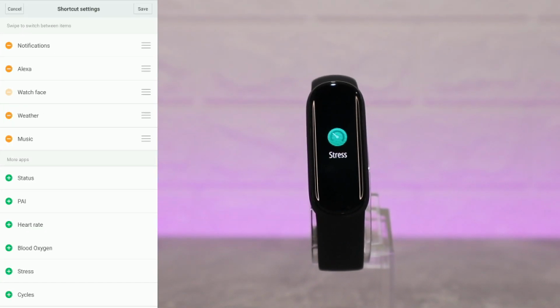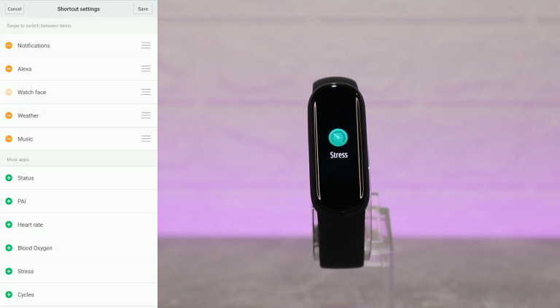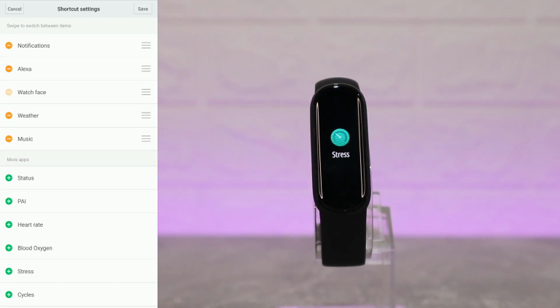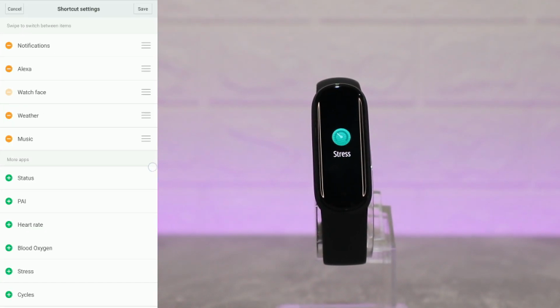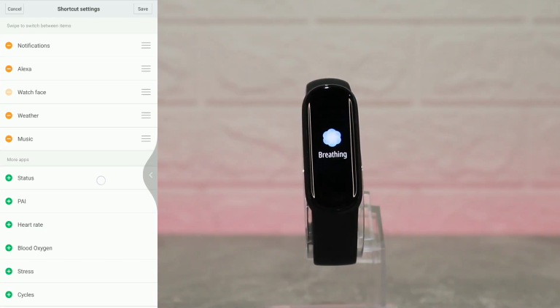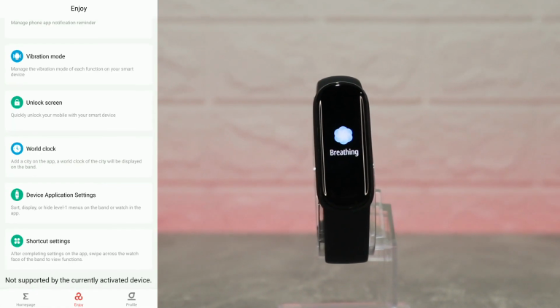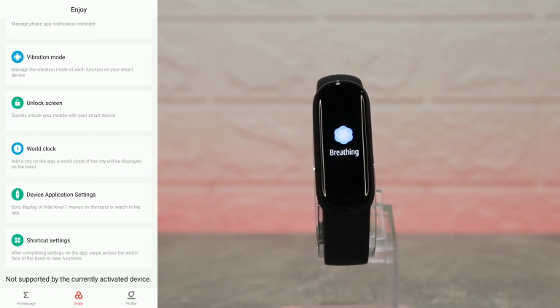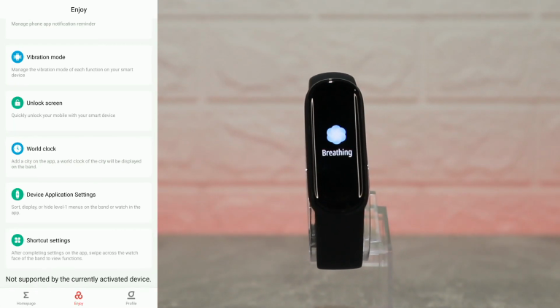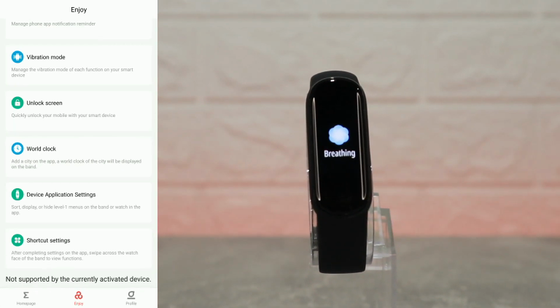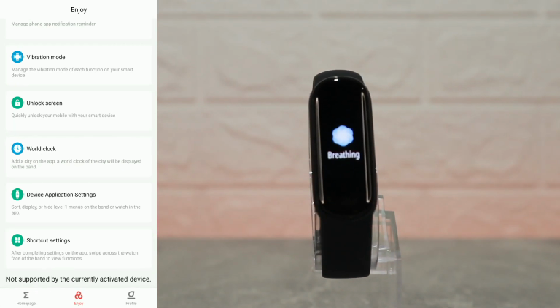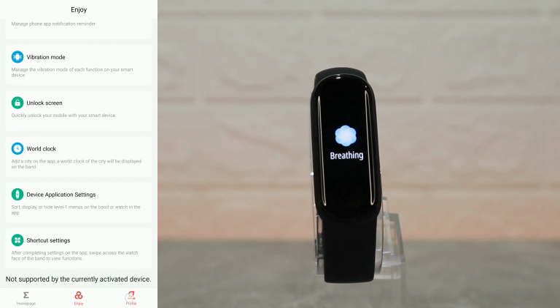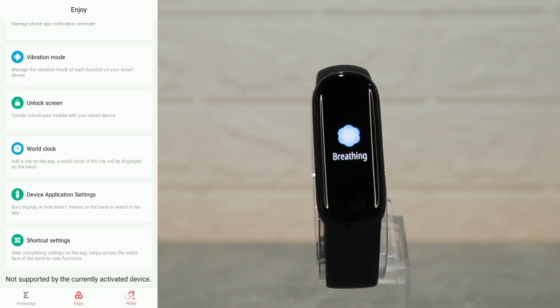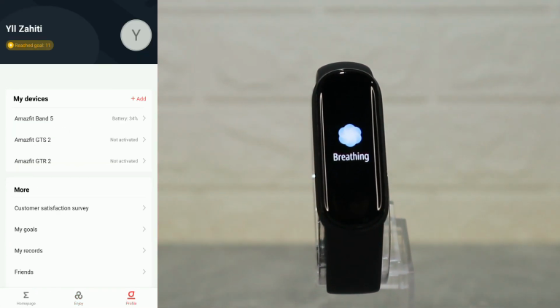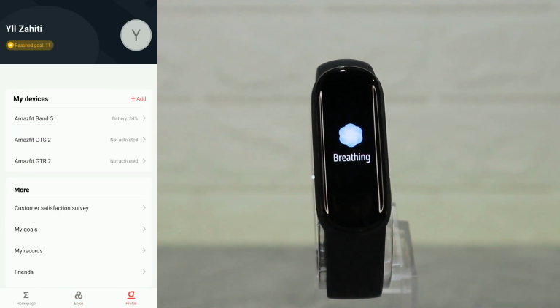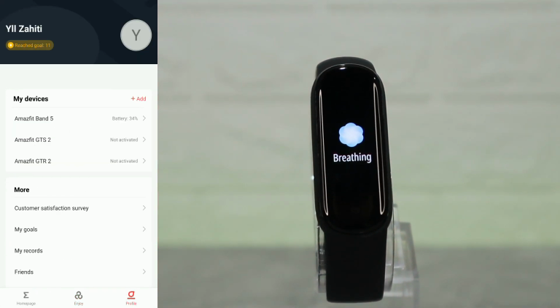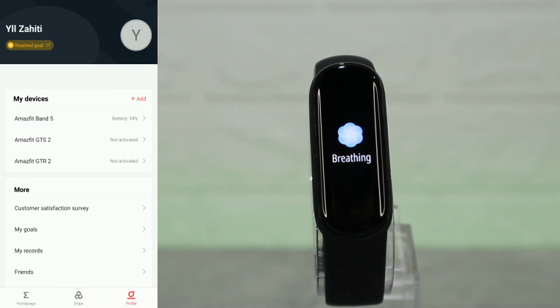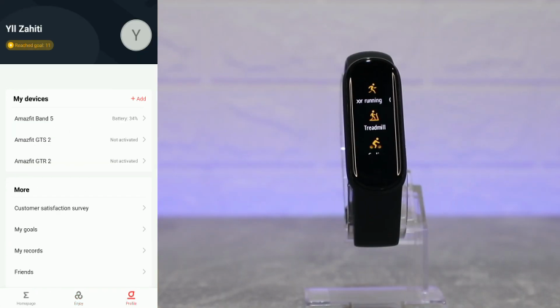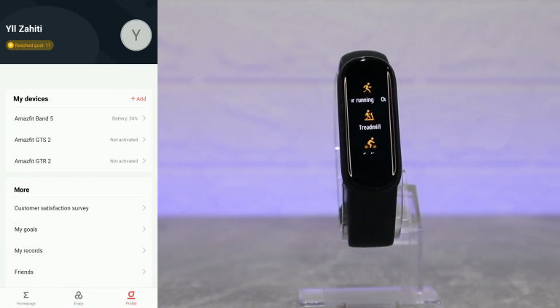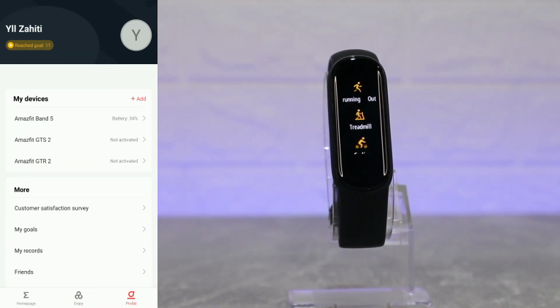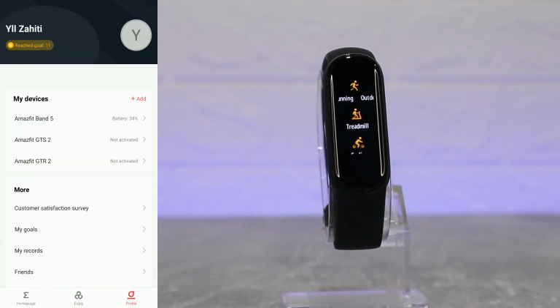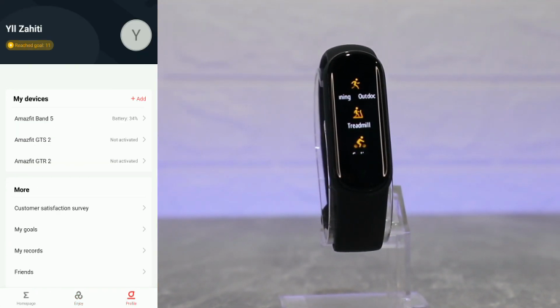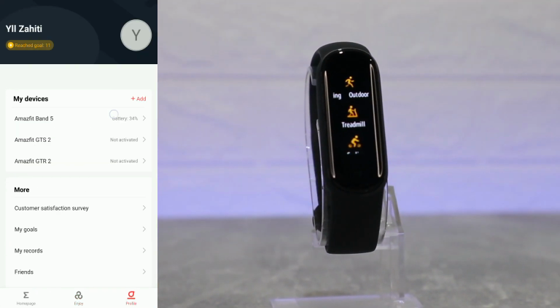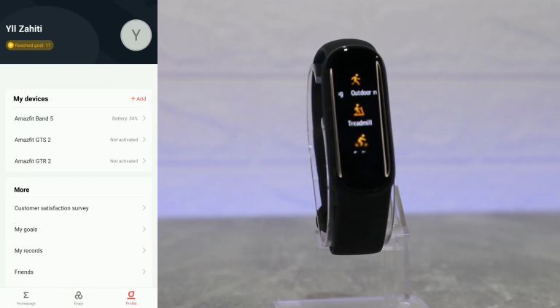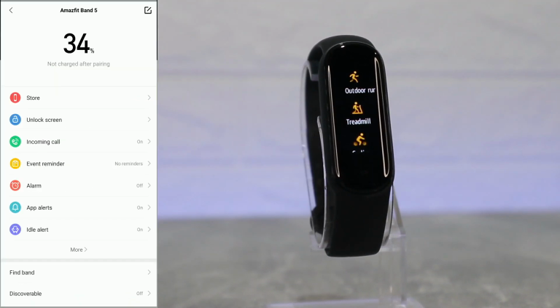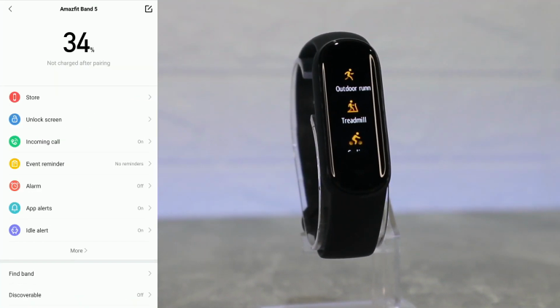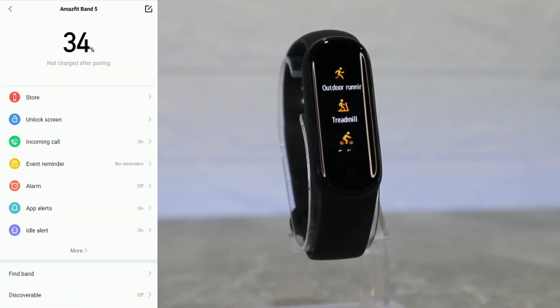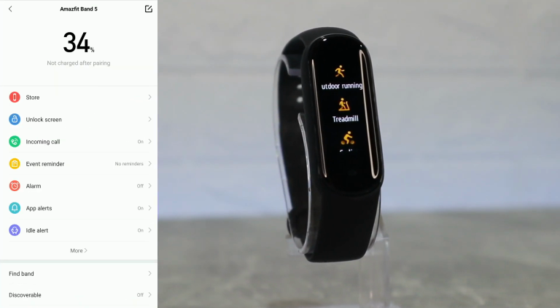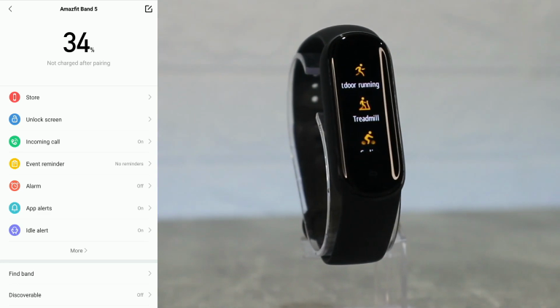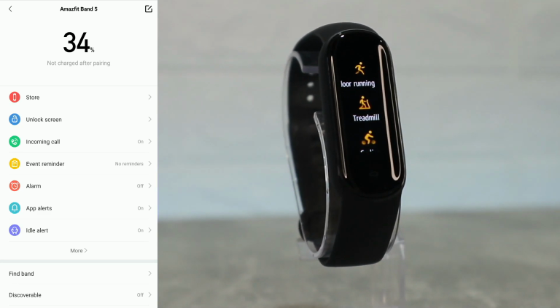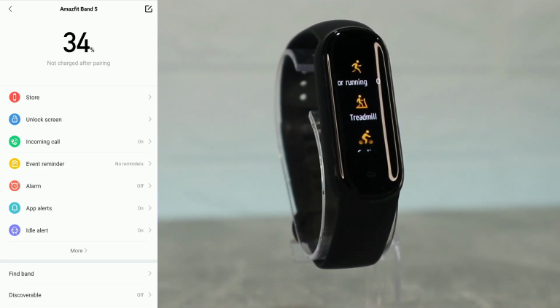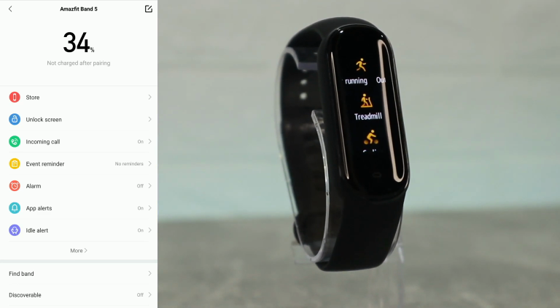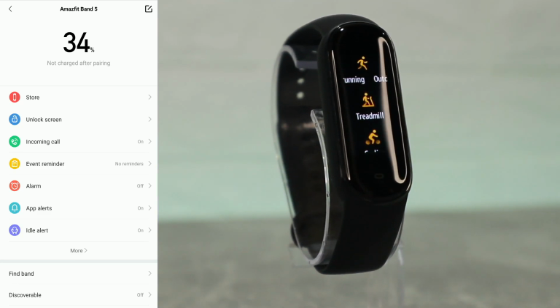We have vibrations that we can customize, unlock screen, world clock, display settings, and shortcut settings where we can customize the order — and that is it for the second page.